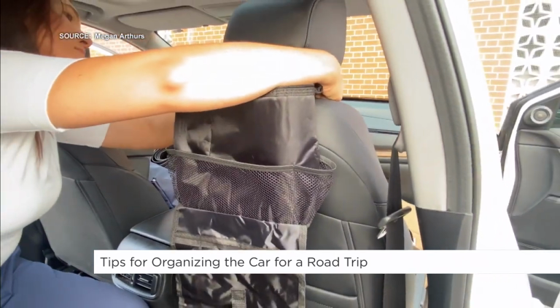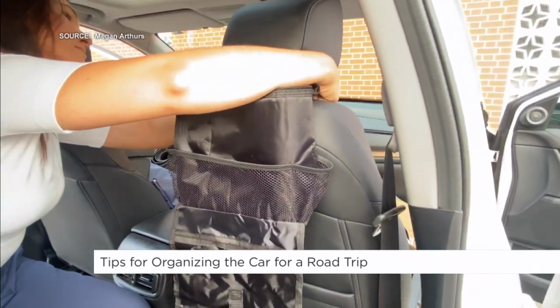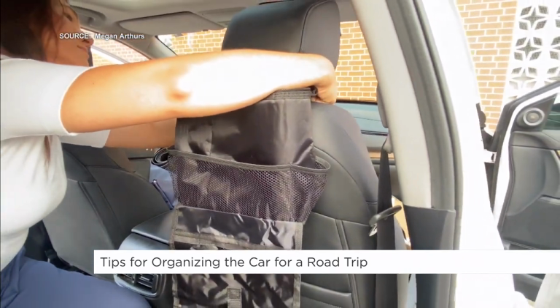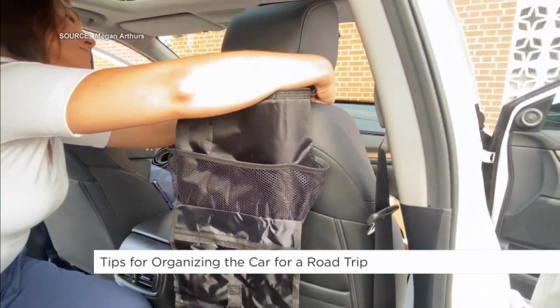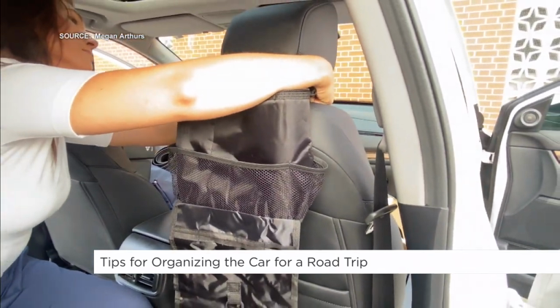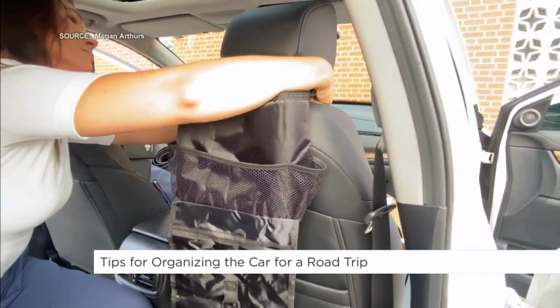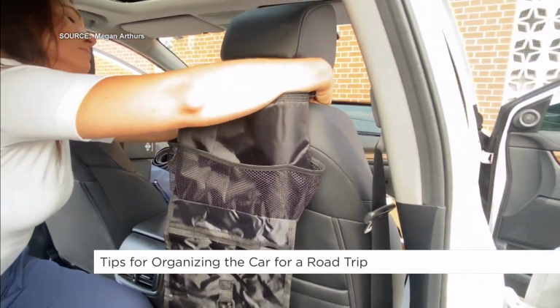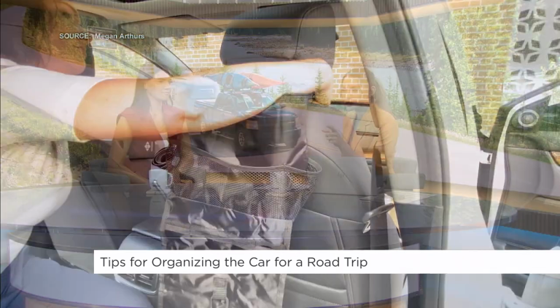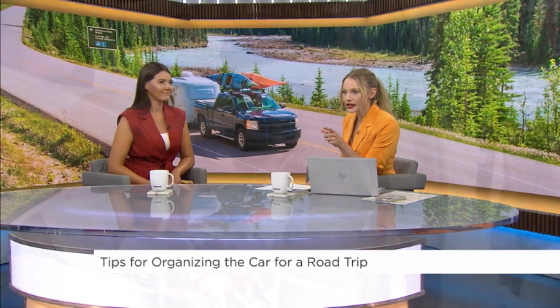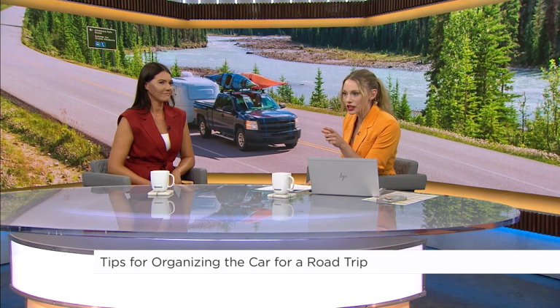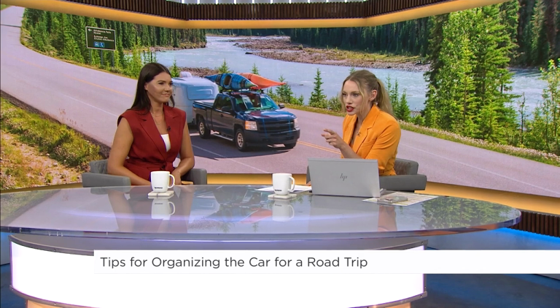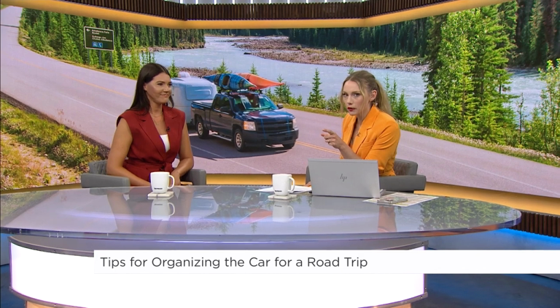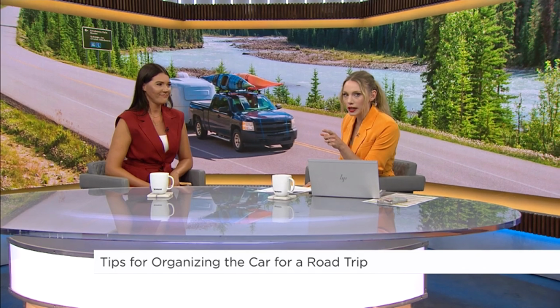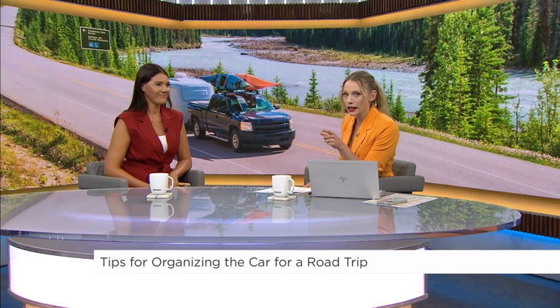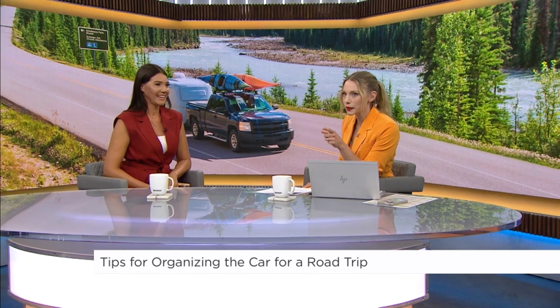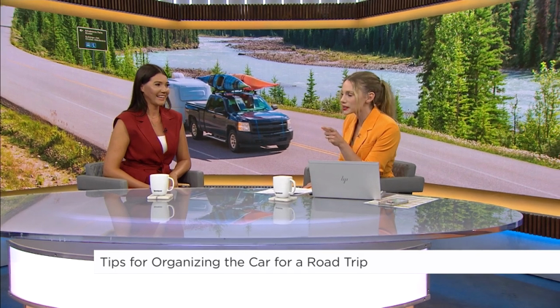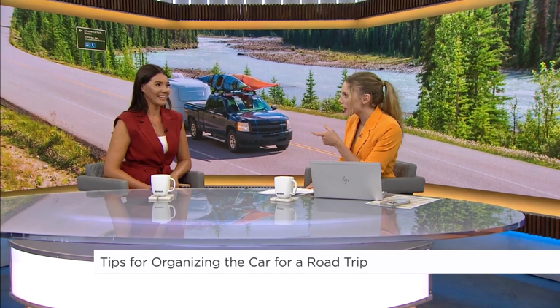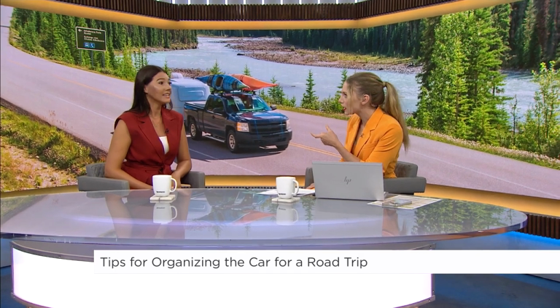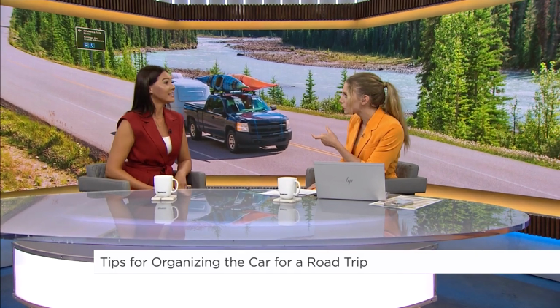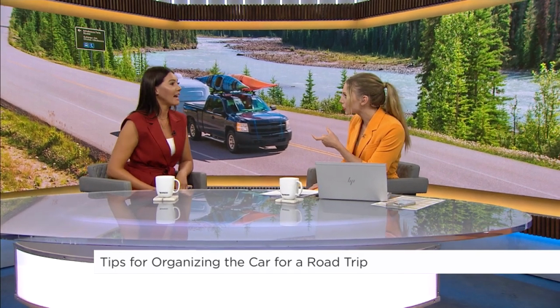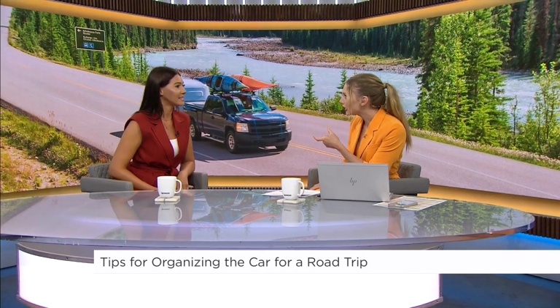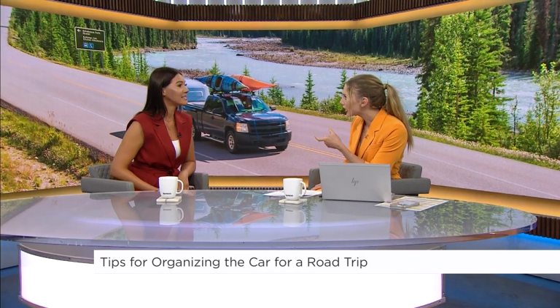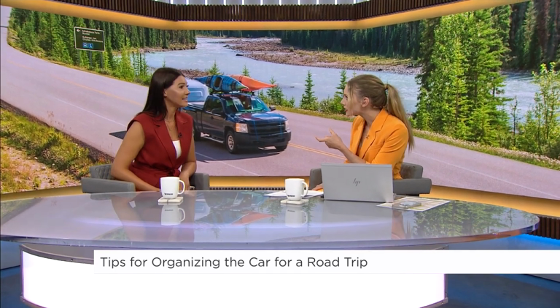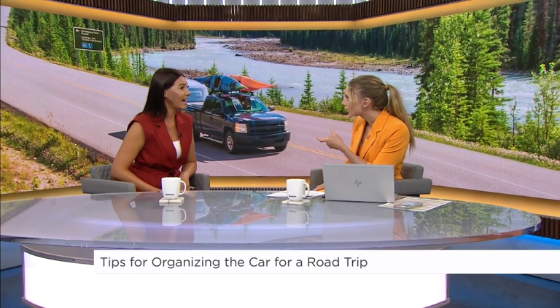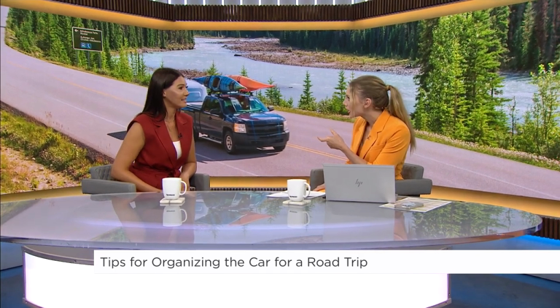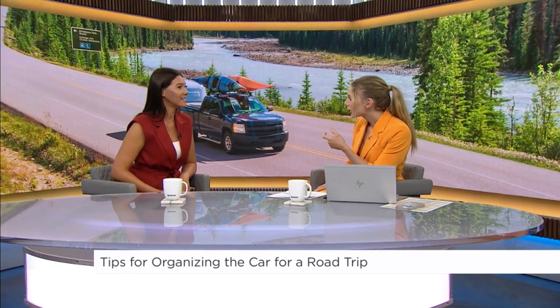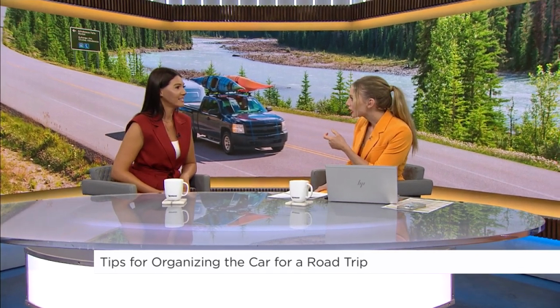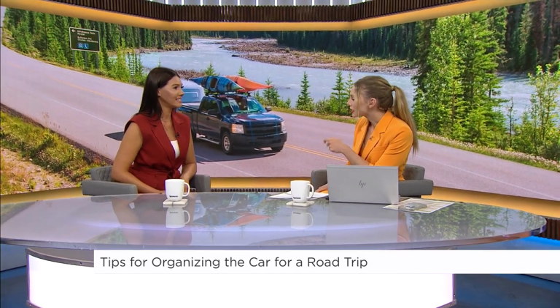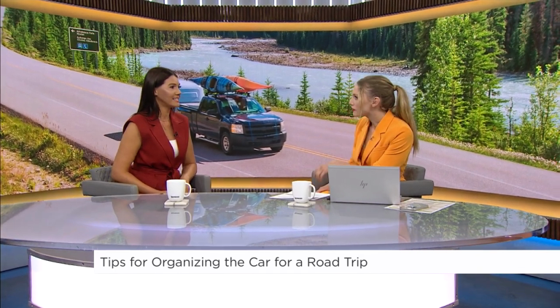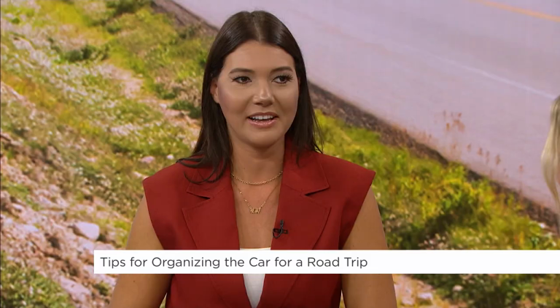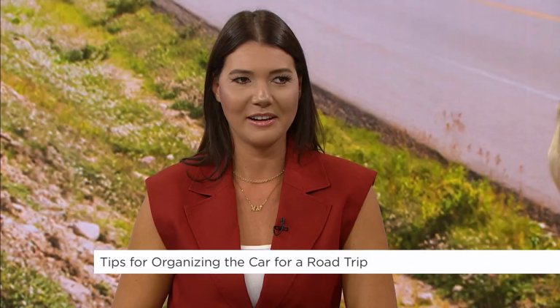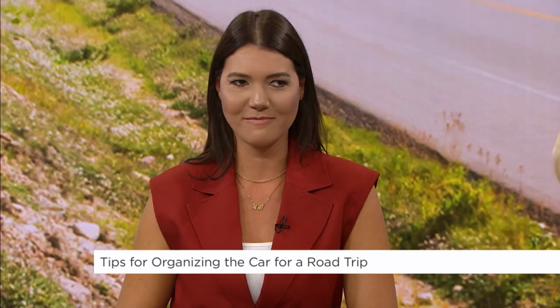Megan, I love this — it almost looks like a shower caddy but it's got that cooler in it. Yes, that's a very good idea.